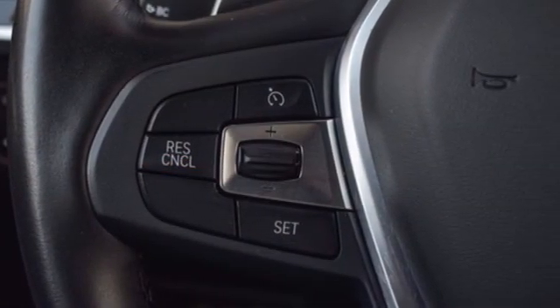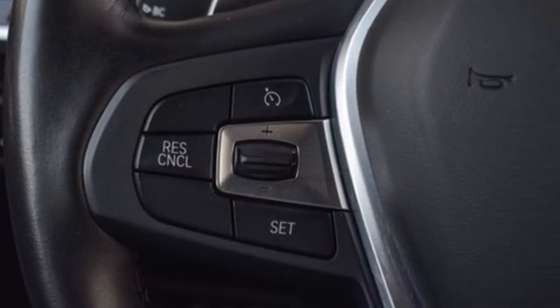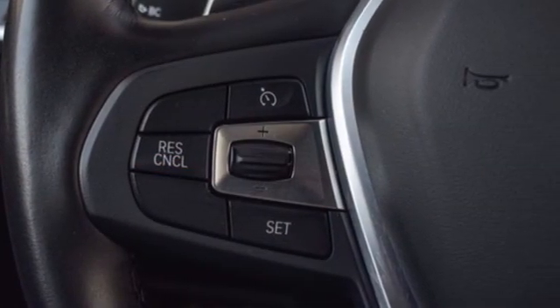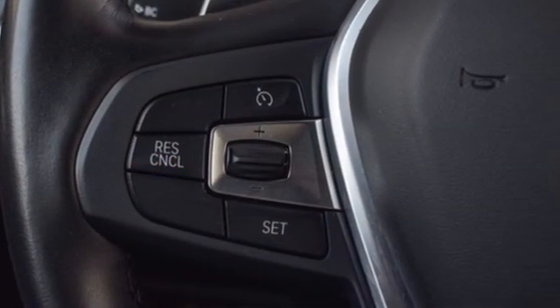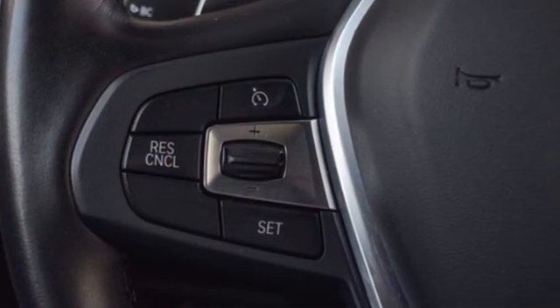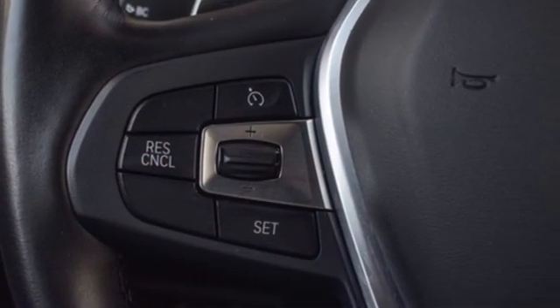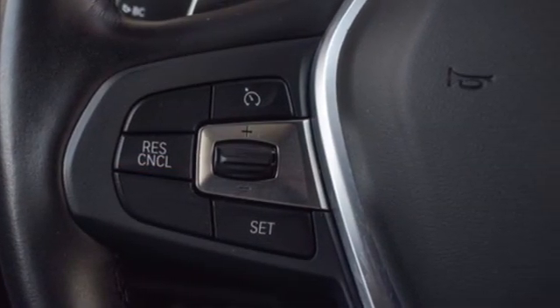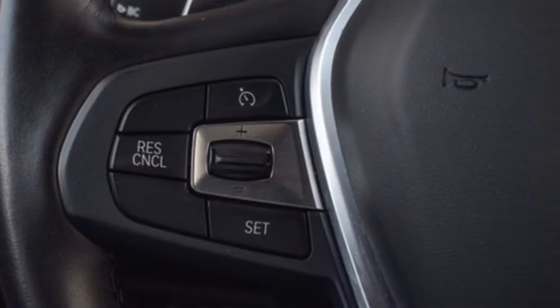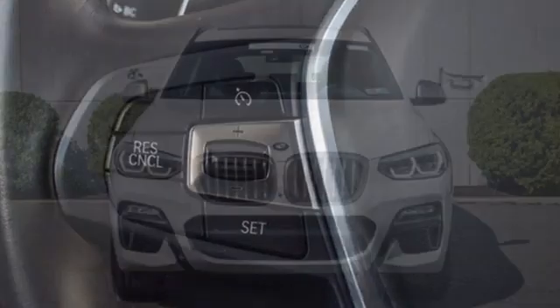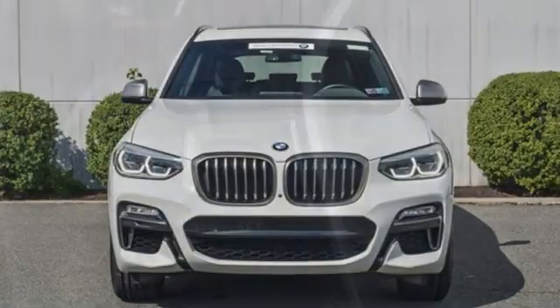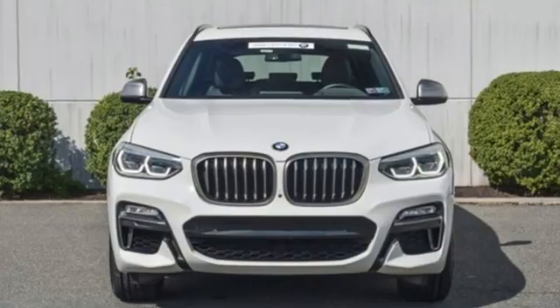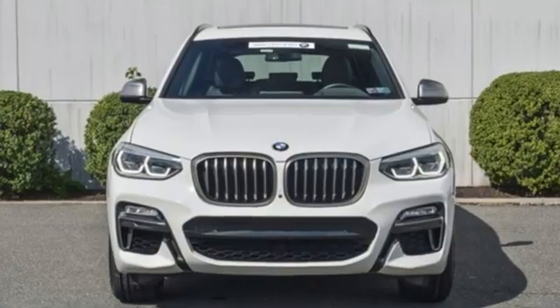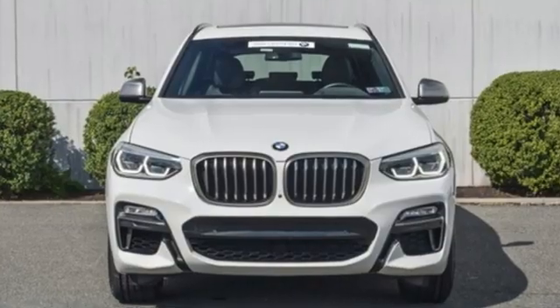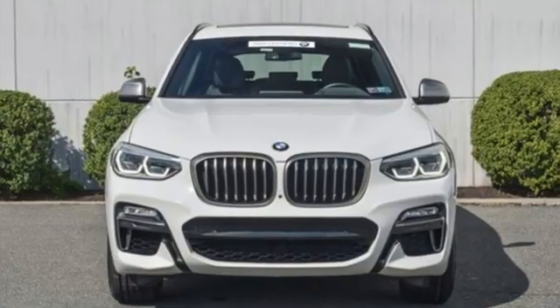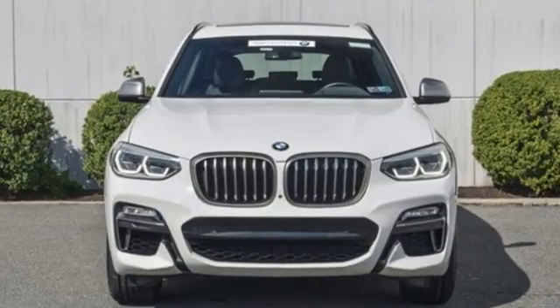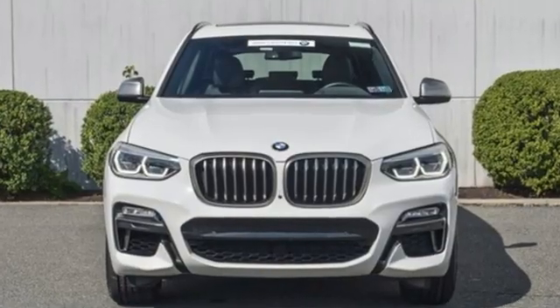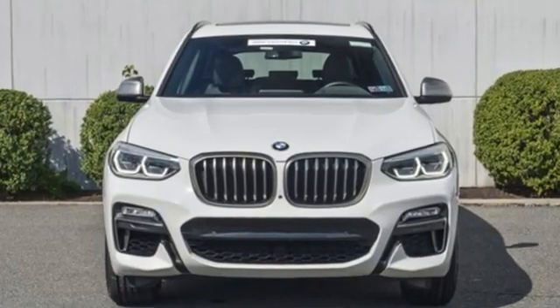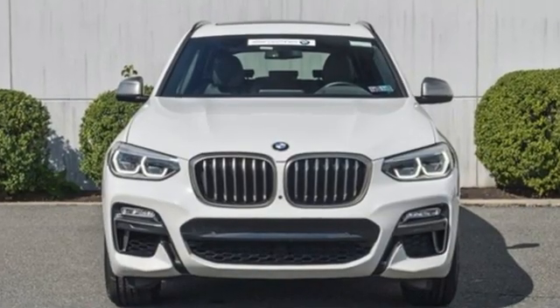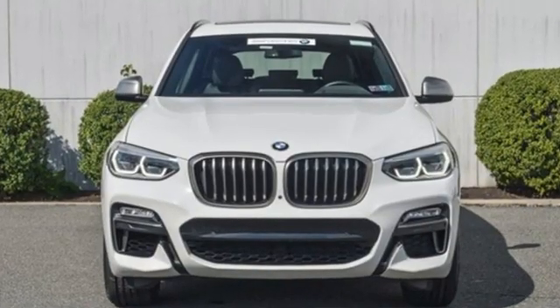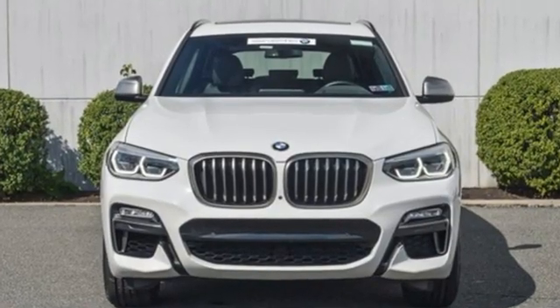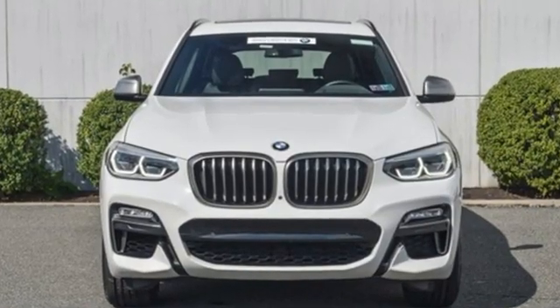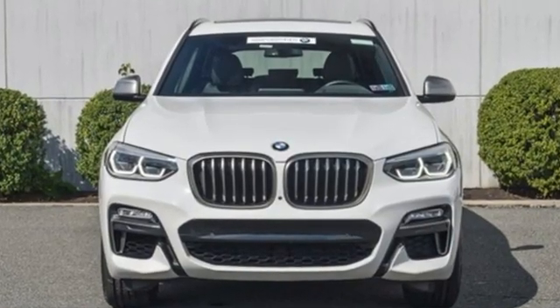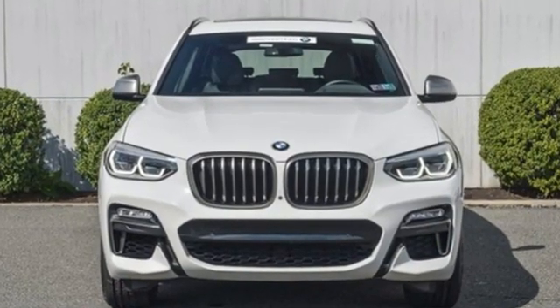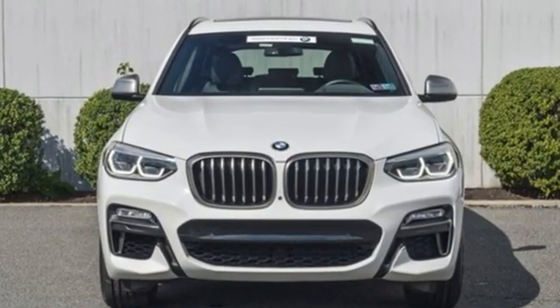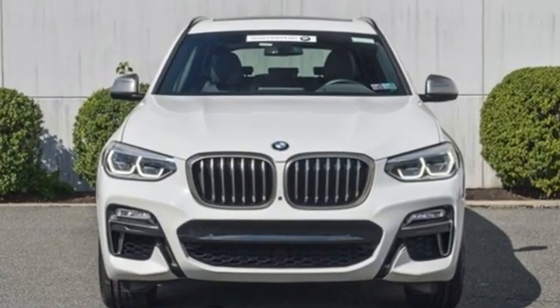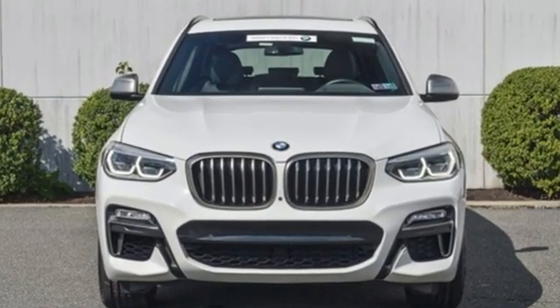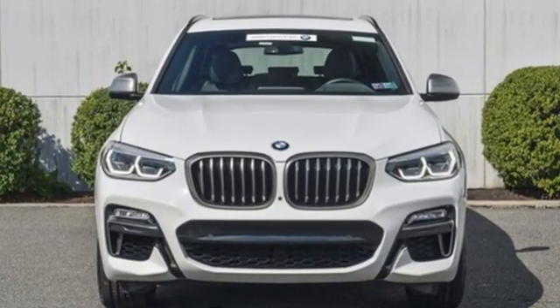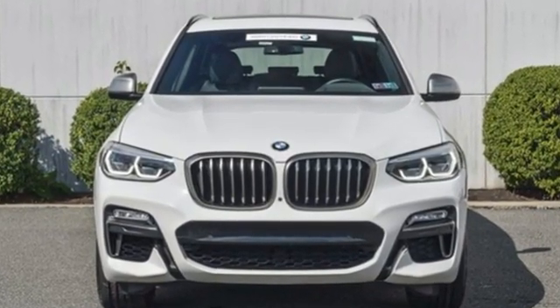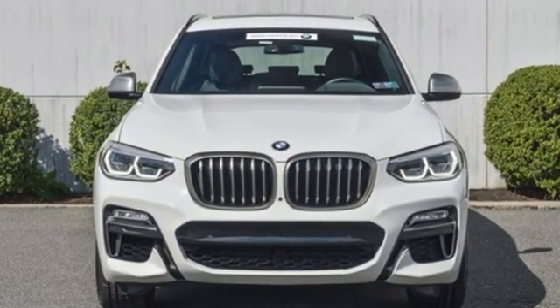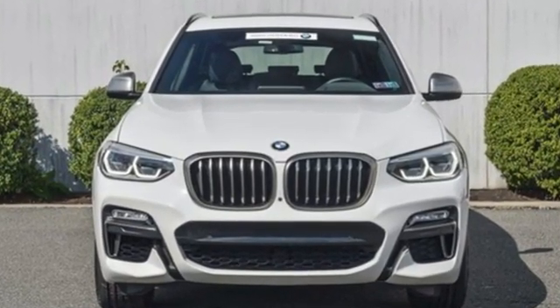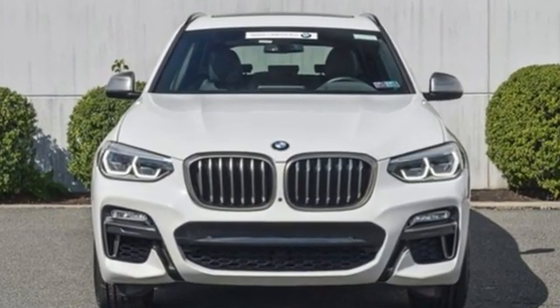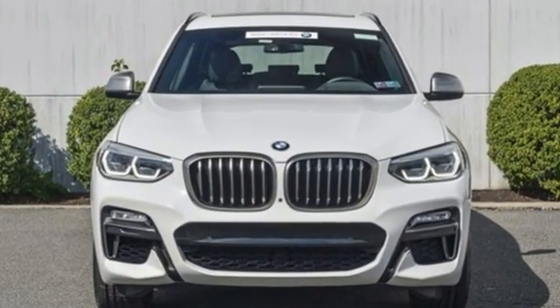BMW is adrenaline unleashed. You'll never know until you try. Test drive it today.